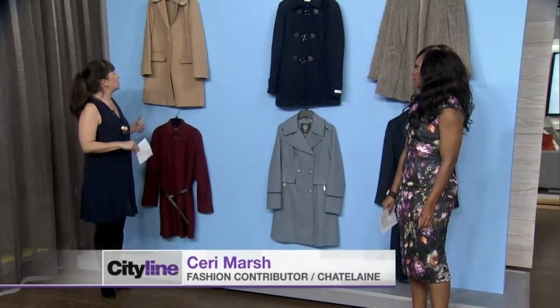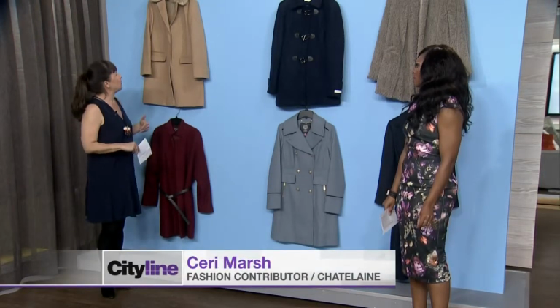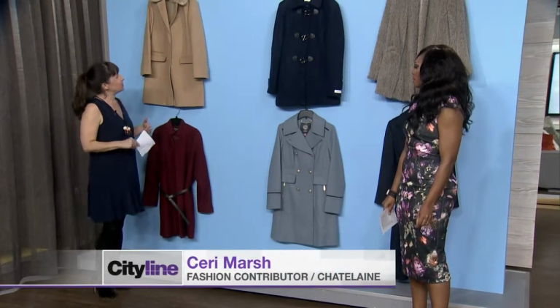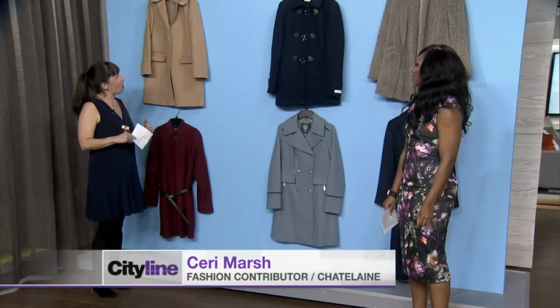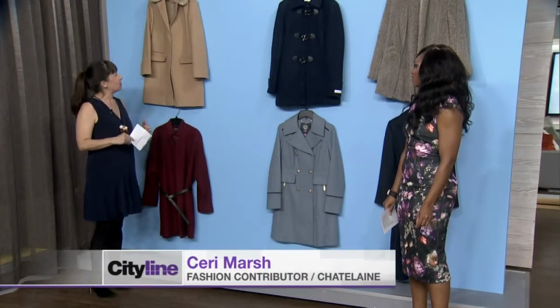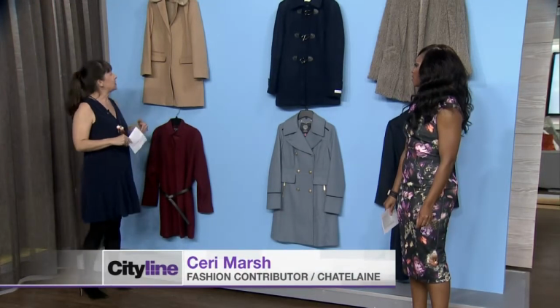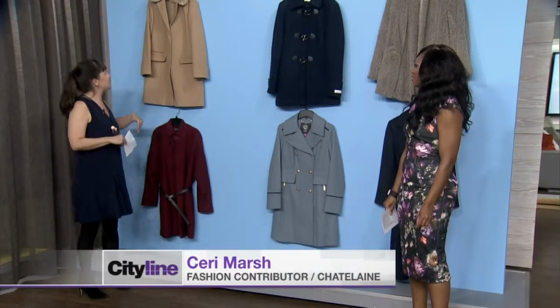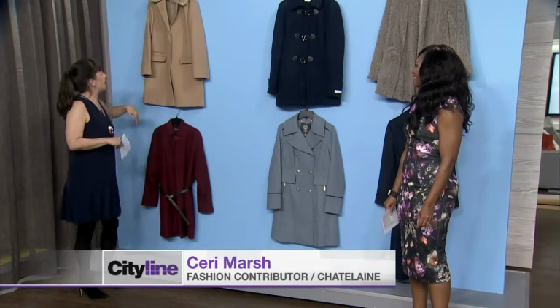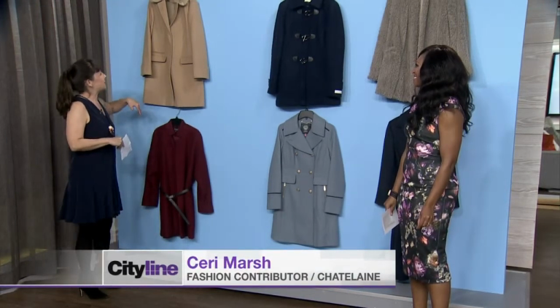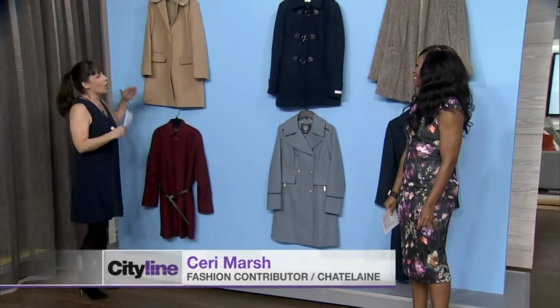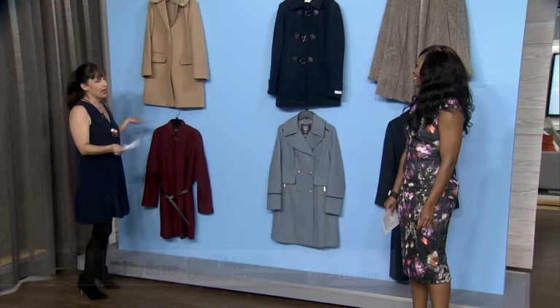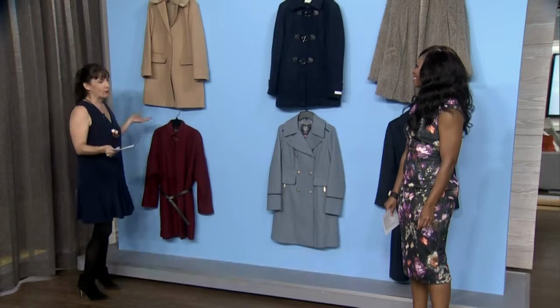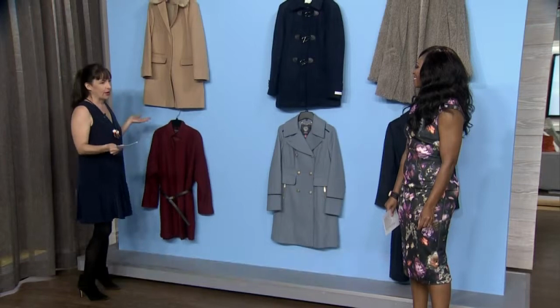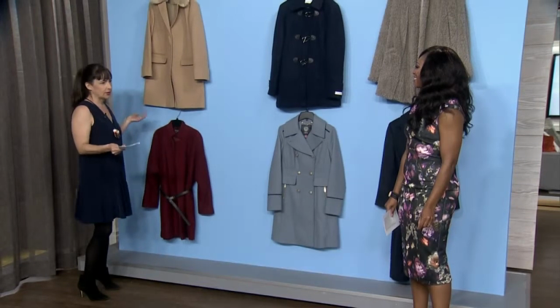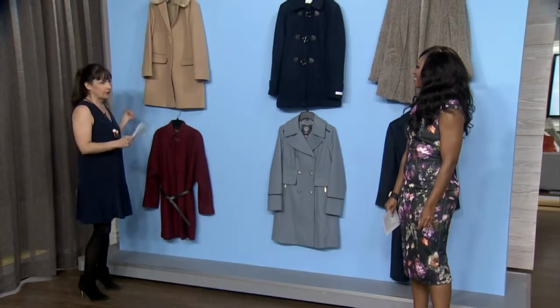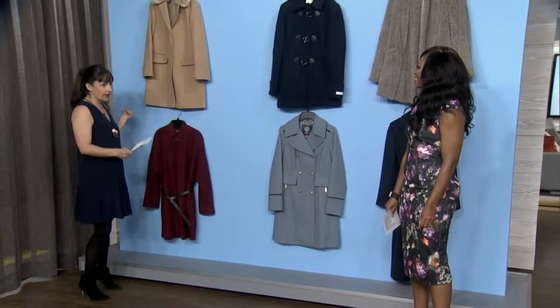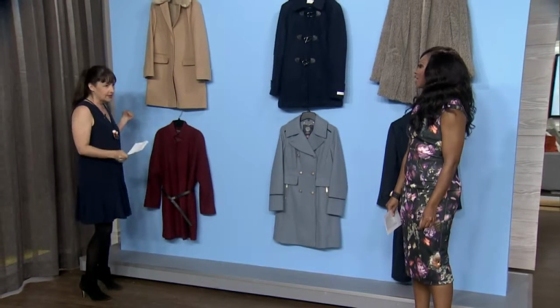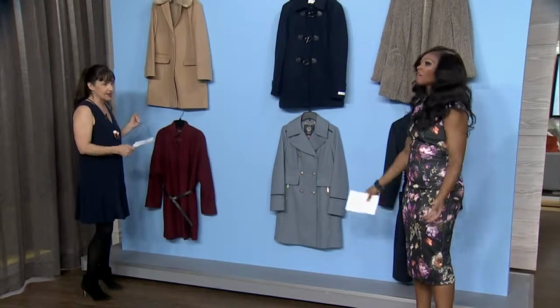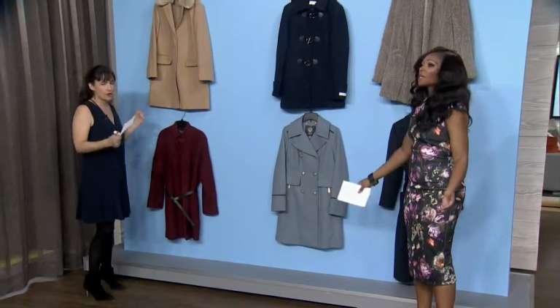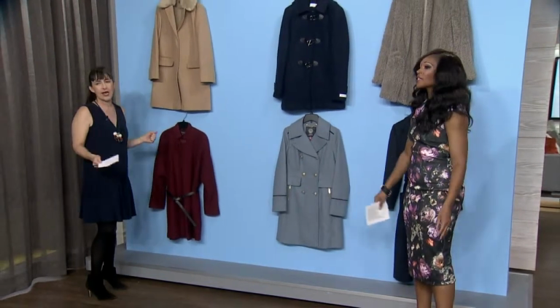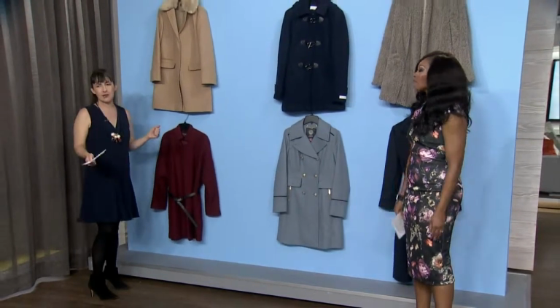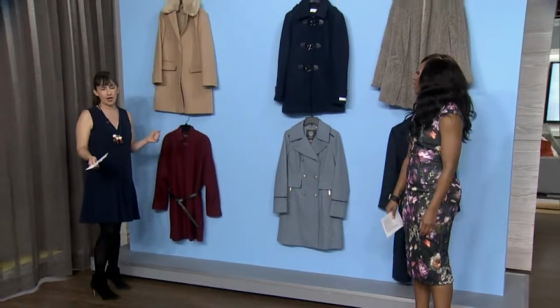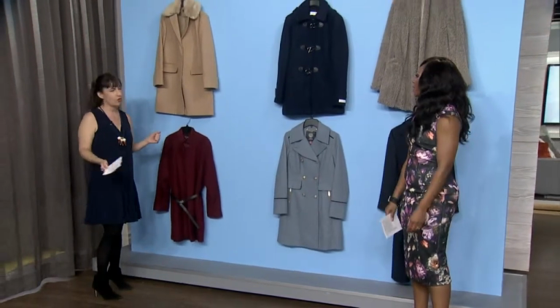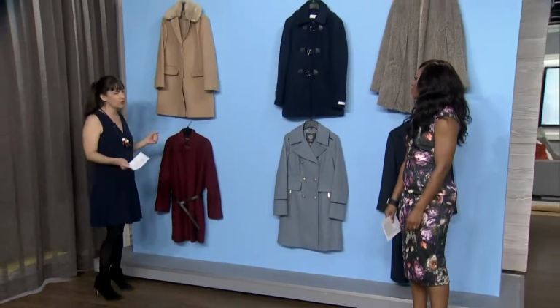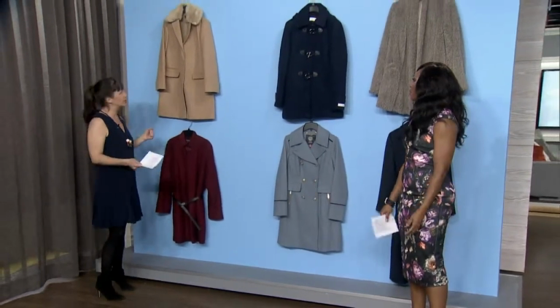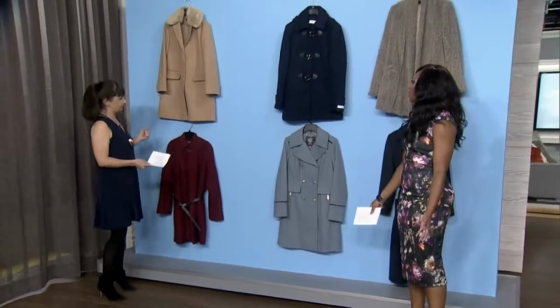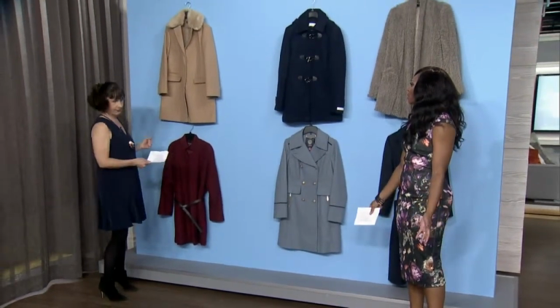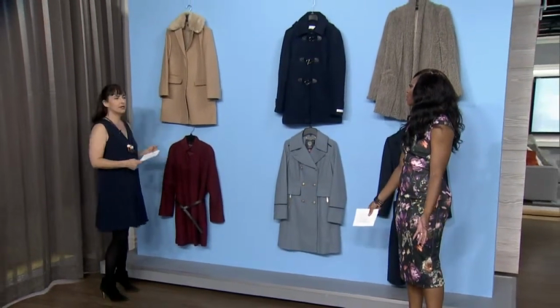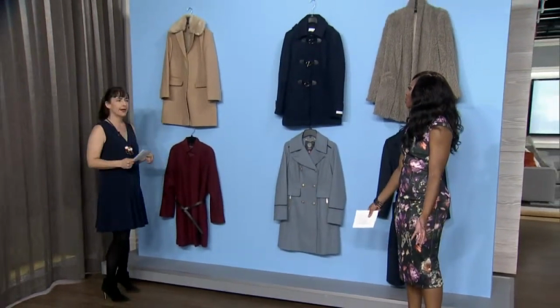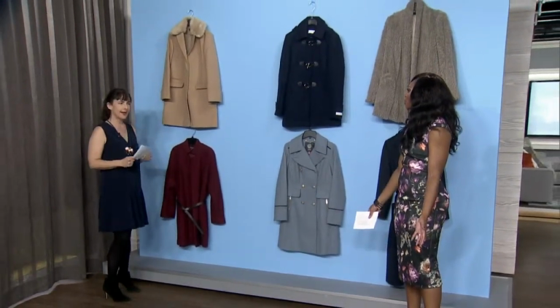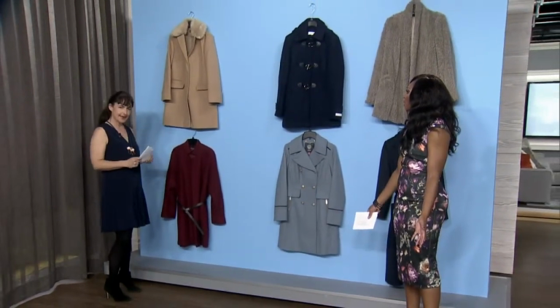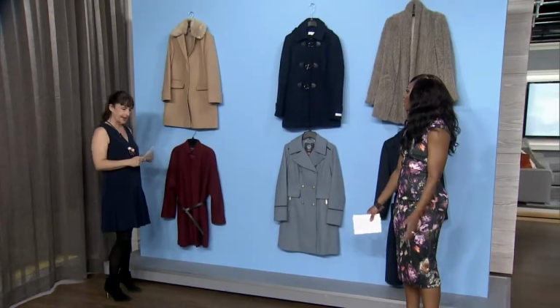We wanted to give you some options. You already have a black coat — everybody has a black coat — so why not be a little bit adventurous?